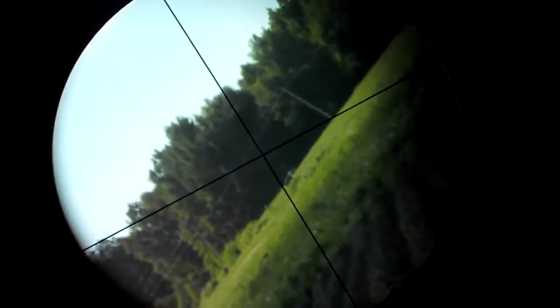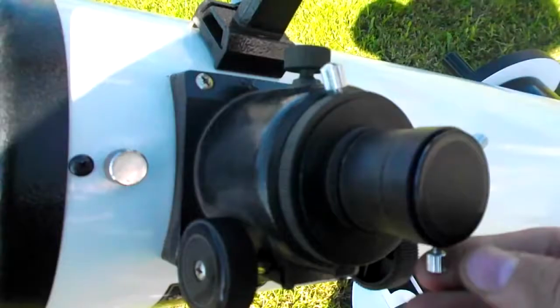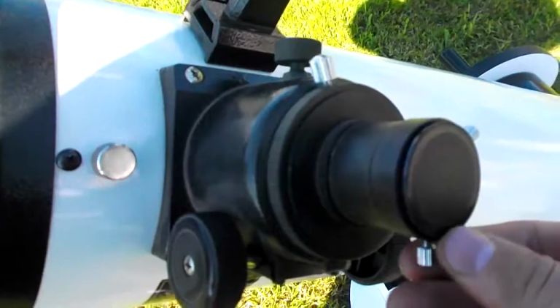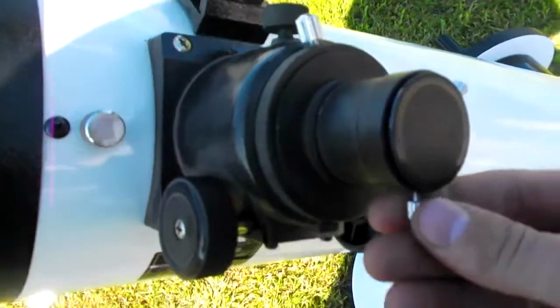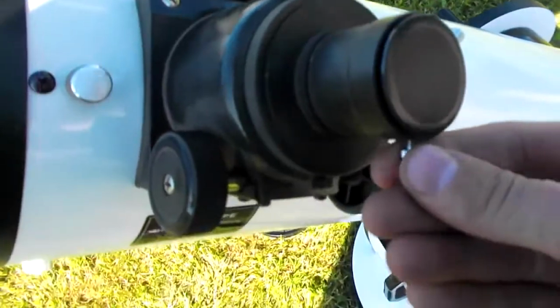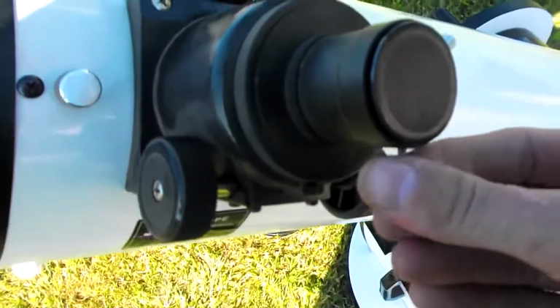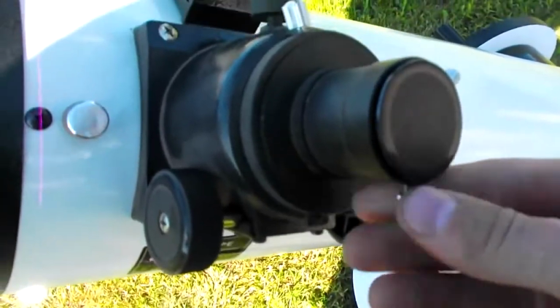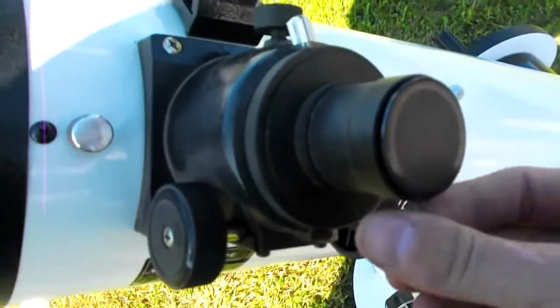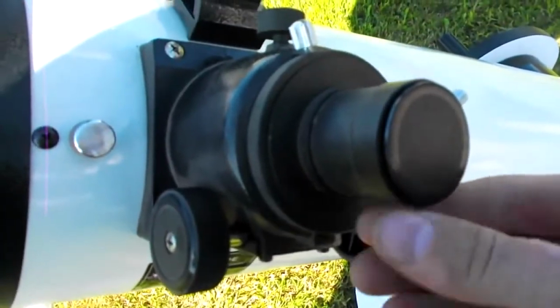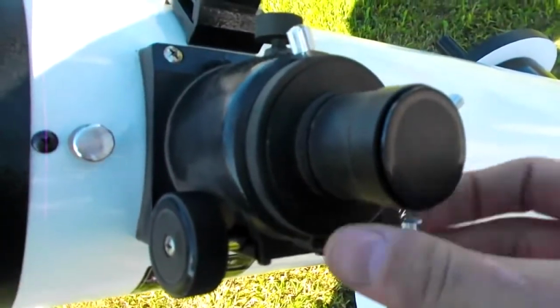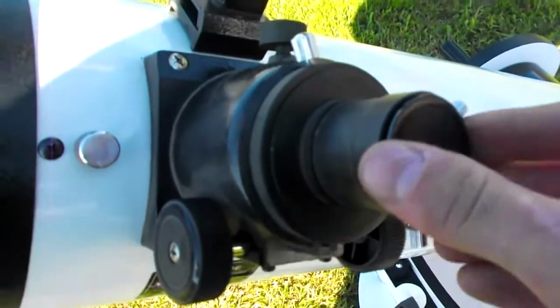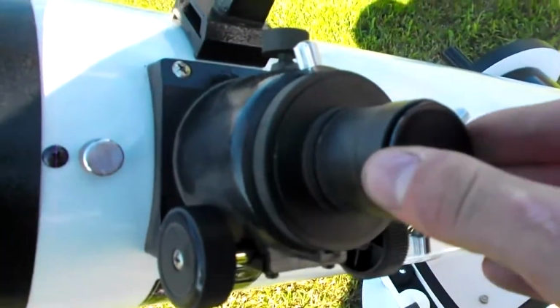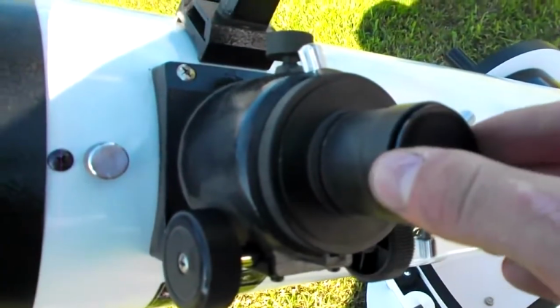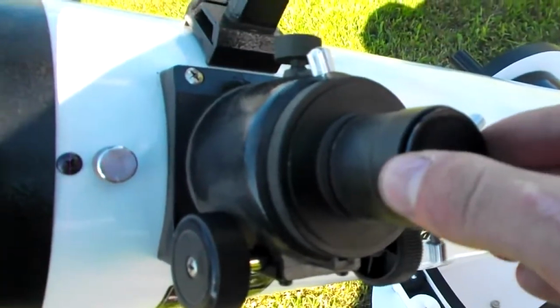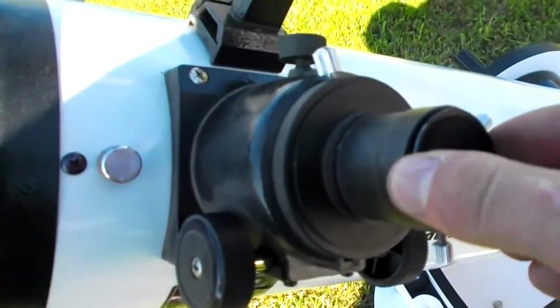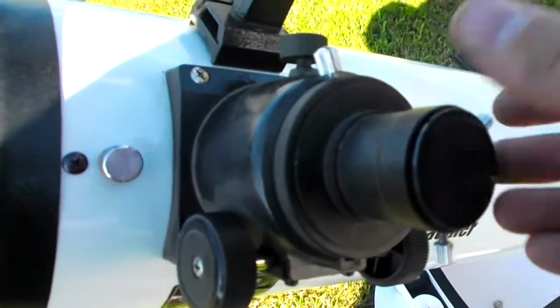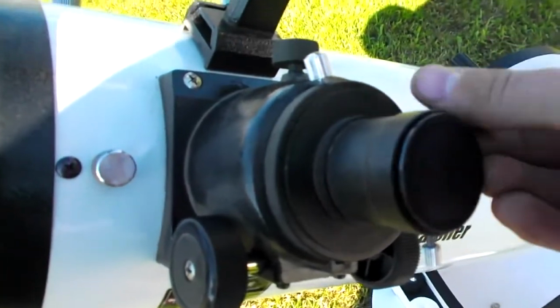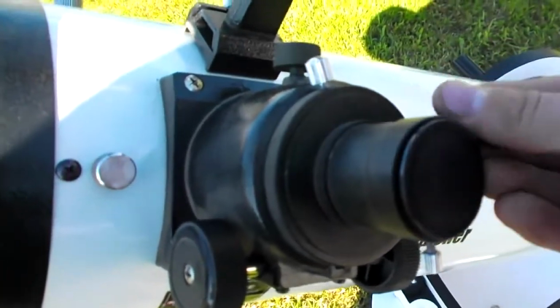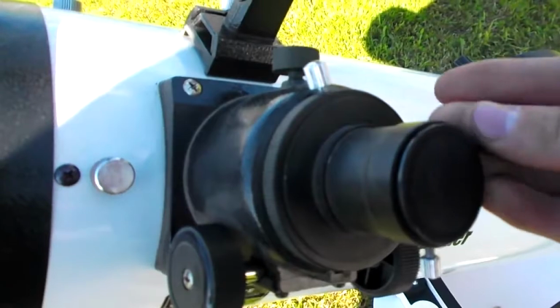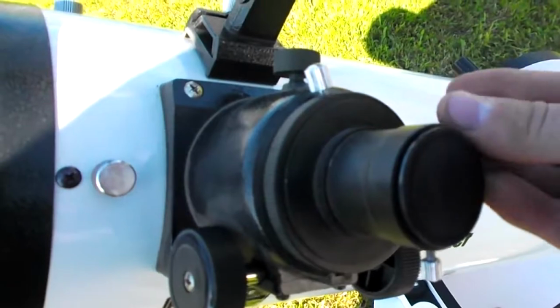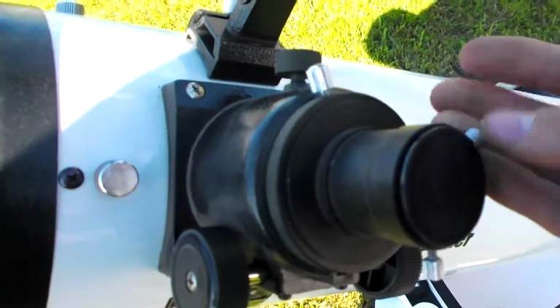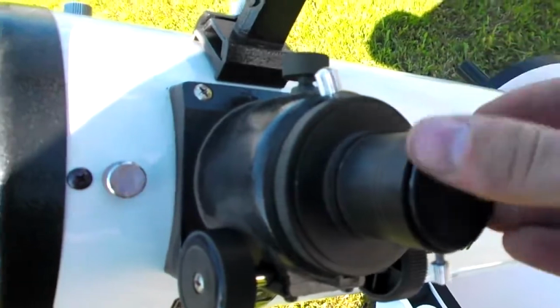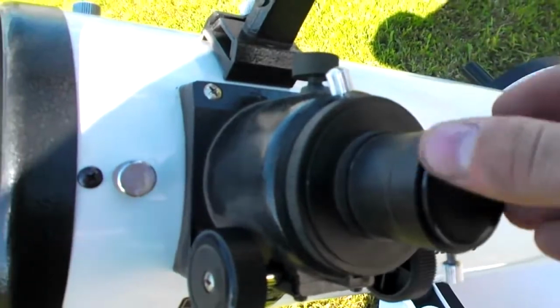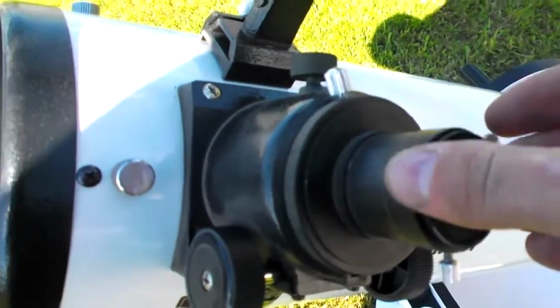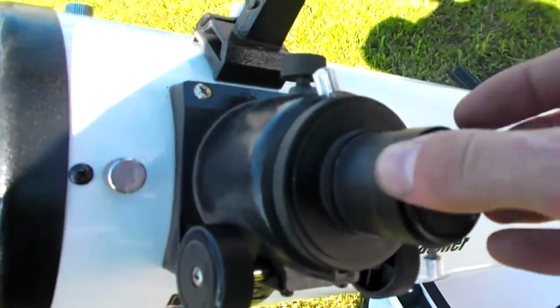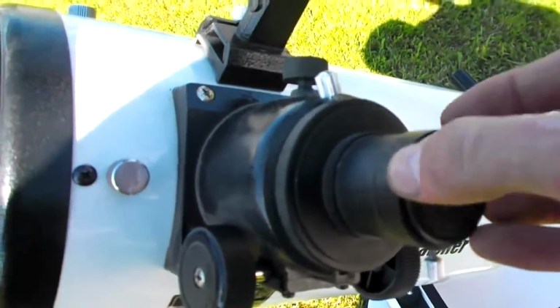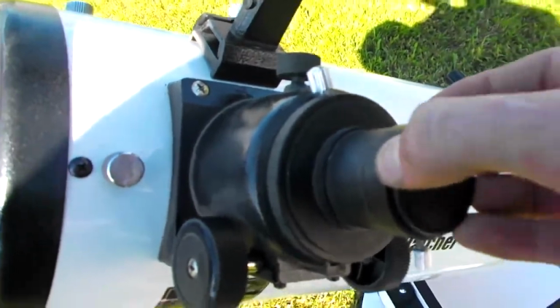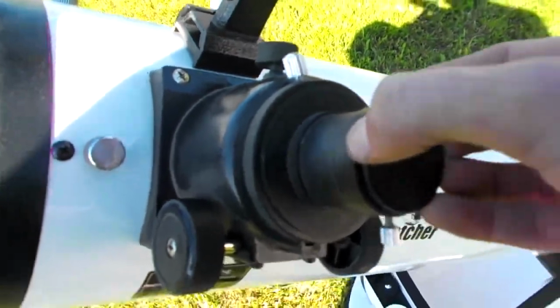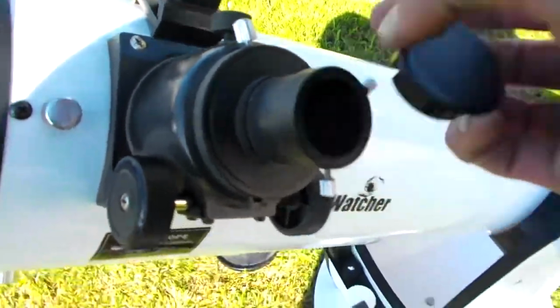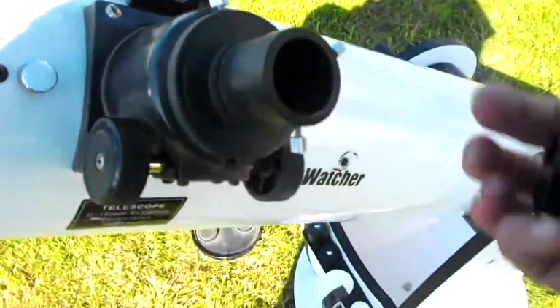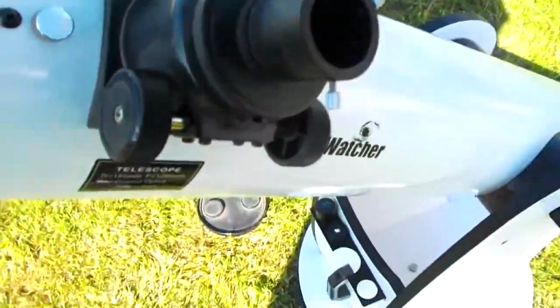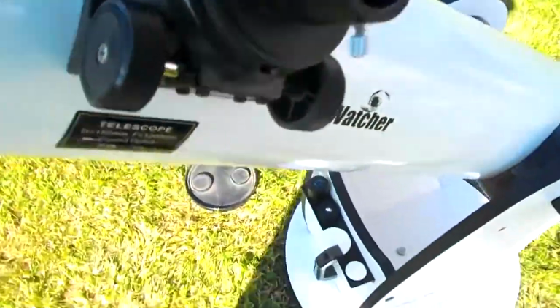And you need to put the eyepieces there into place.